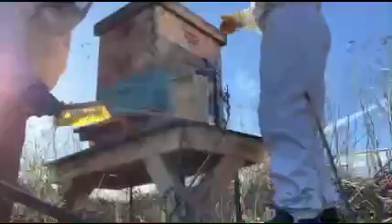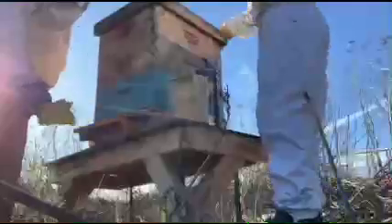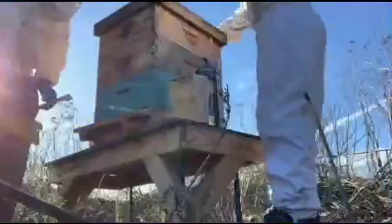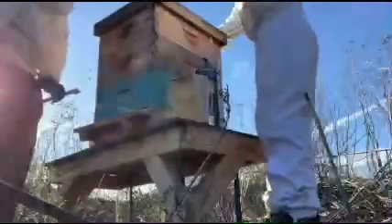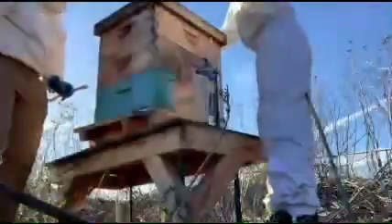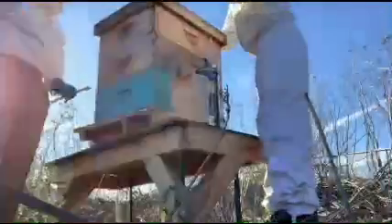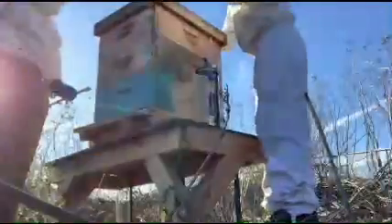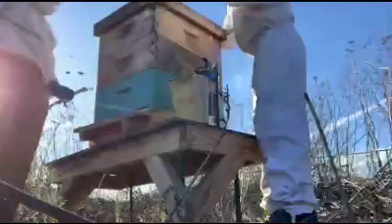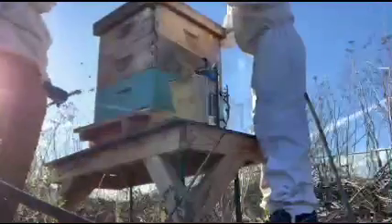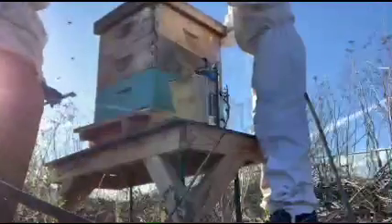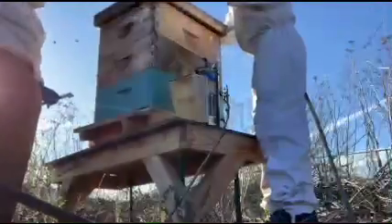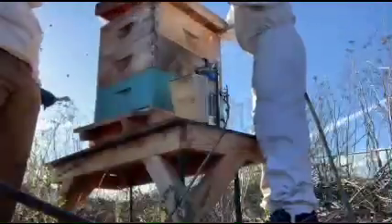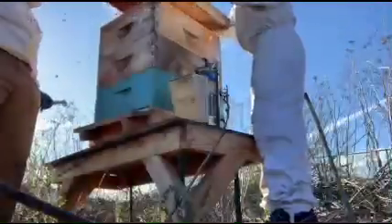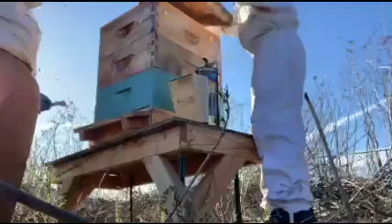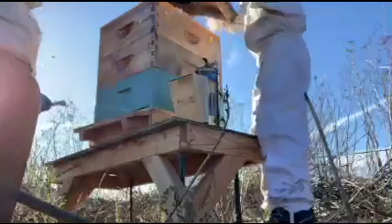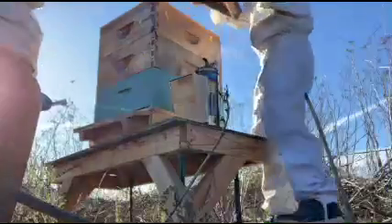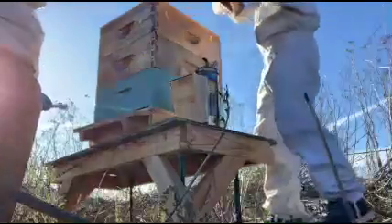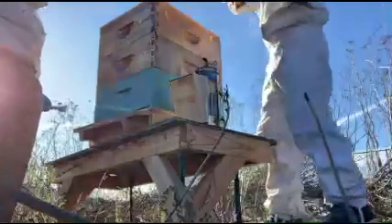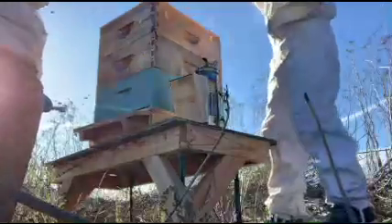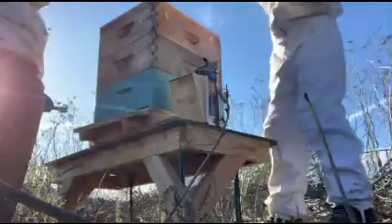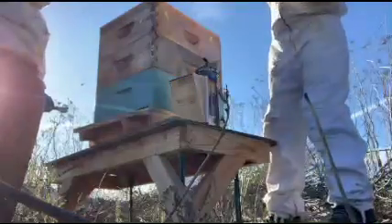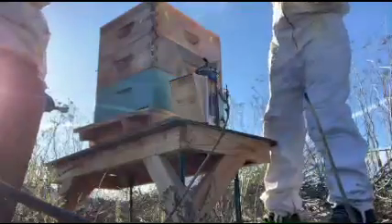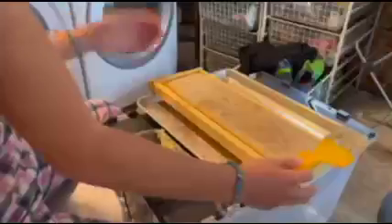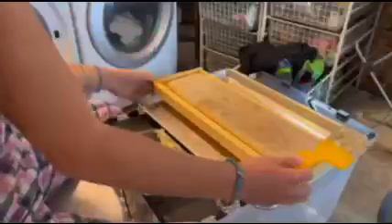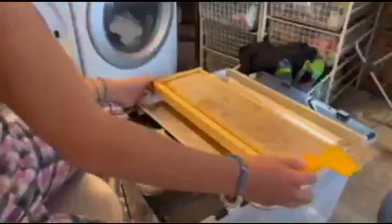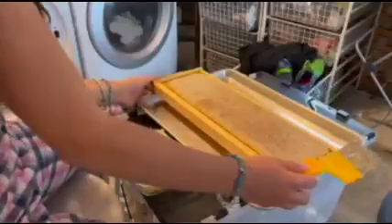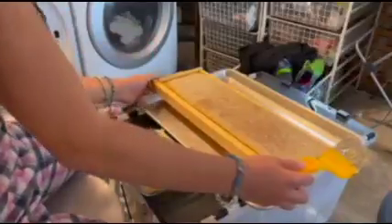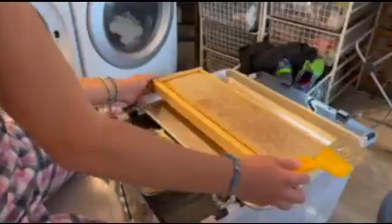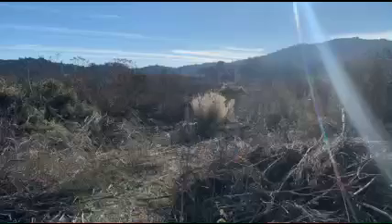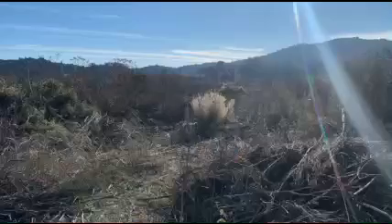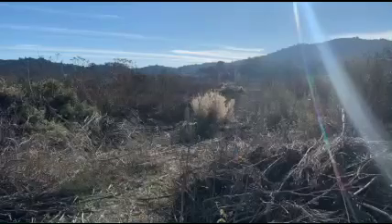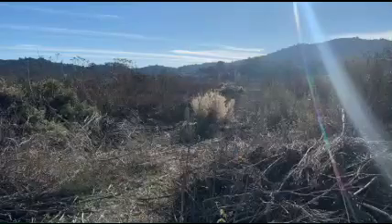The ongoing care for the bees includes hive inspections, honey harvests, and path clearing.